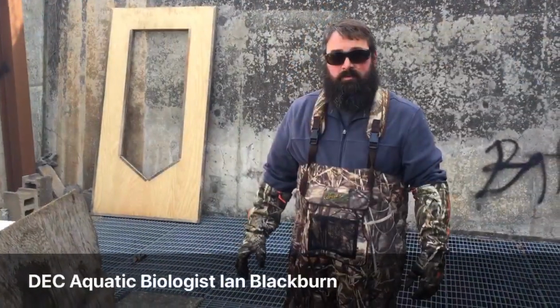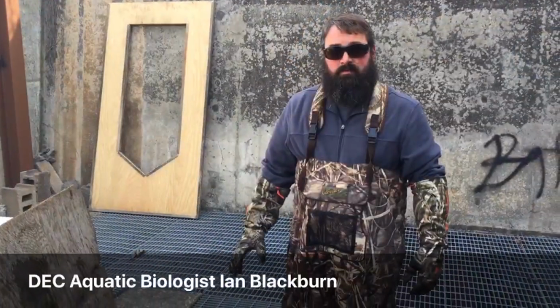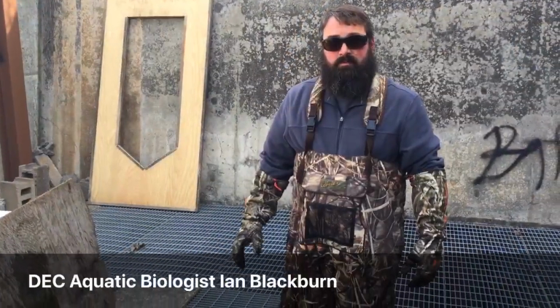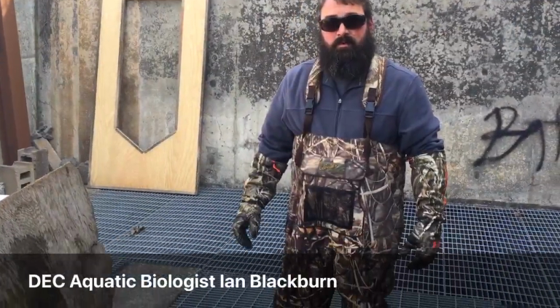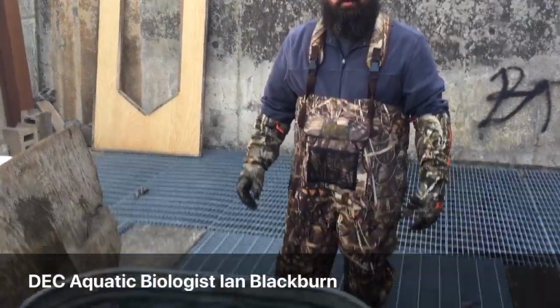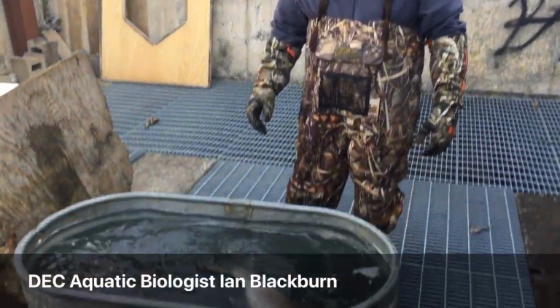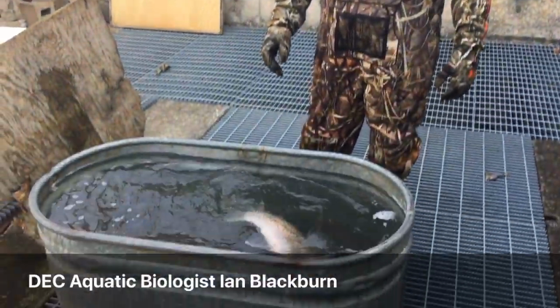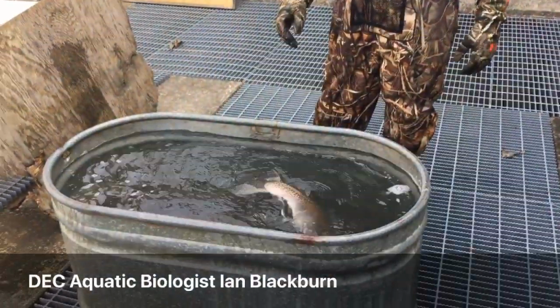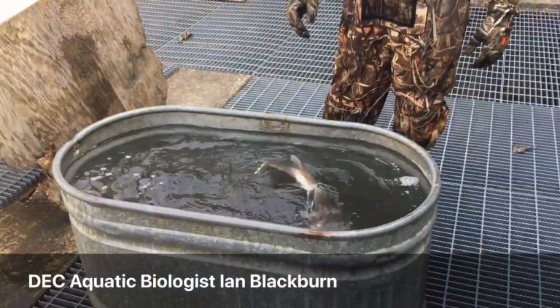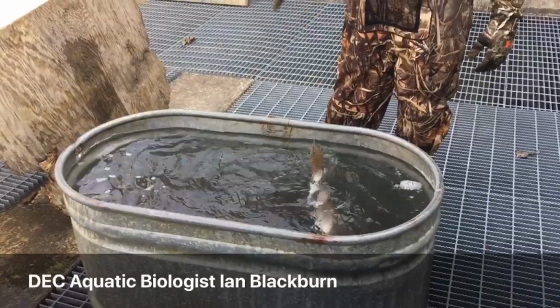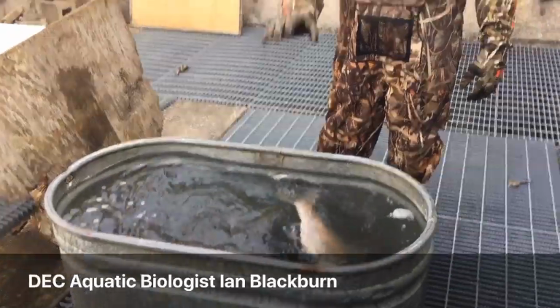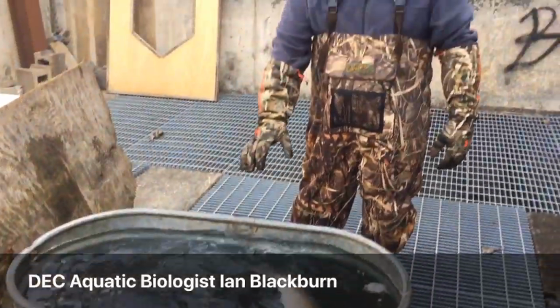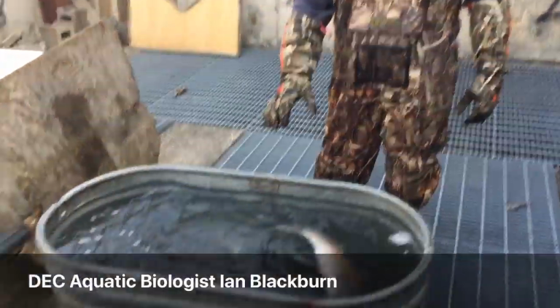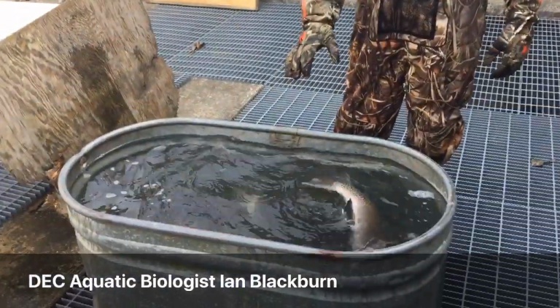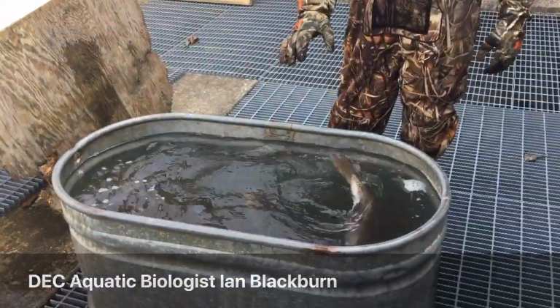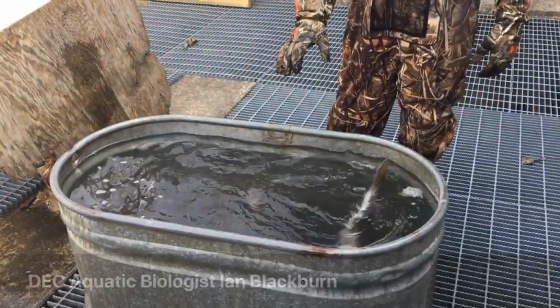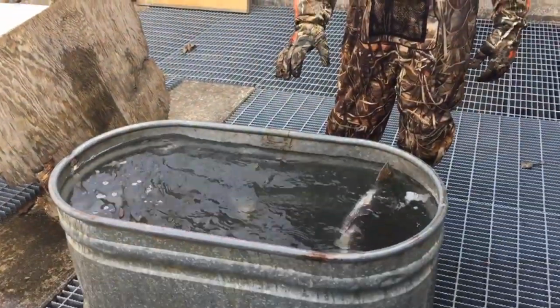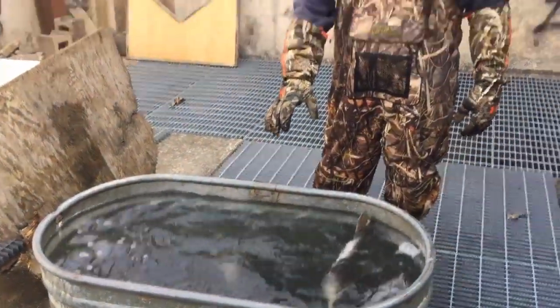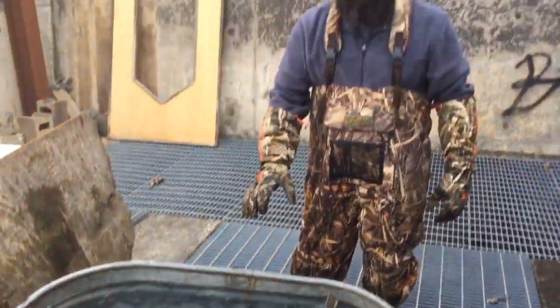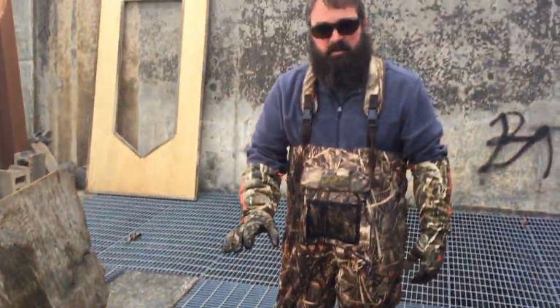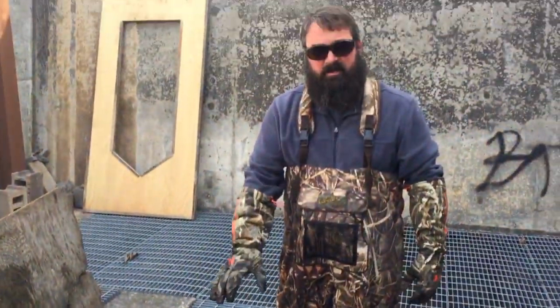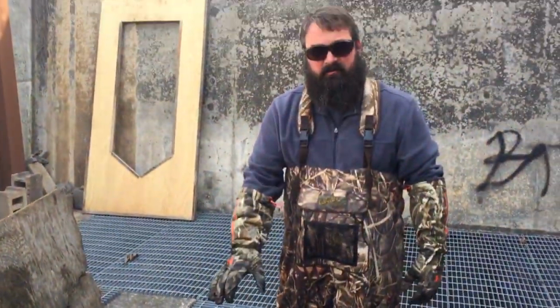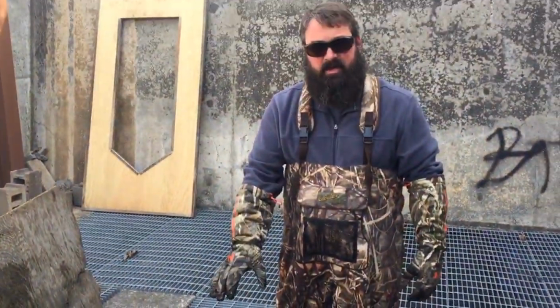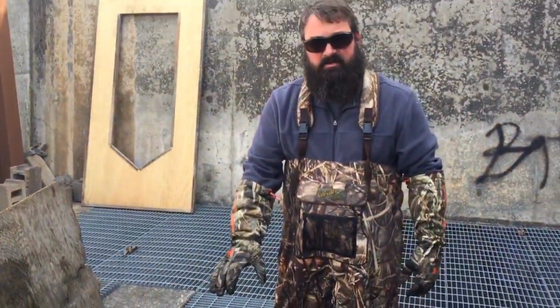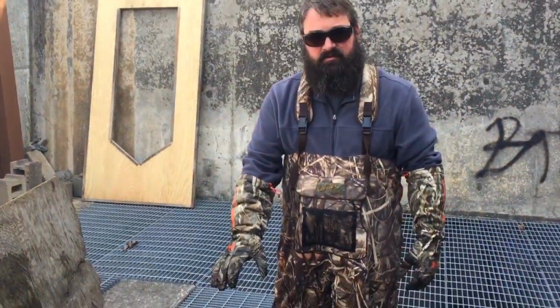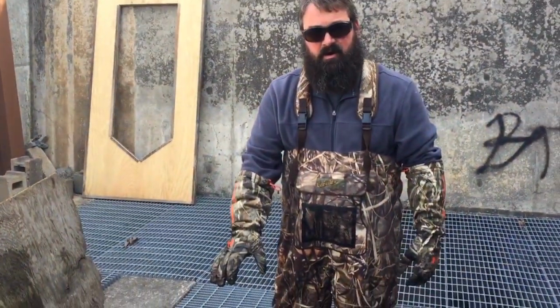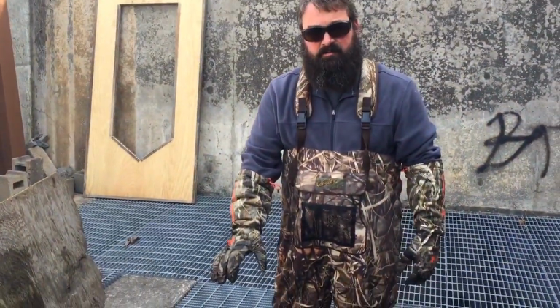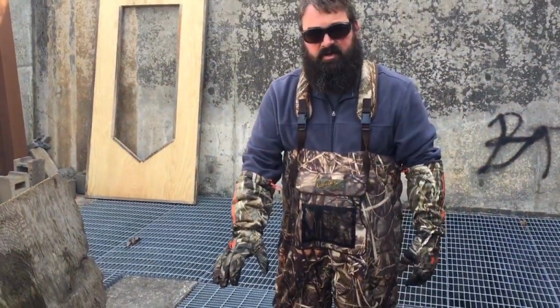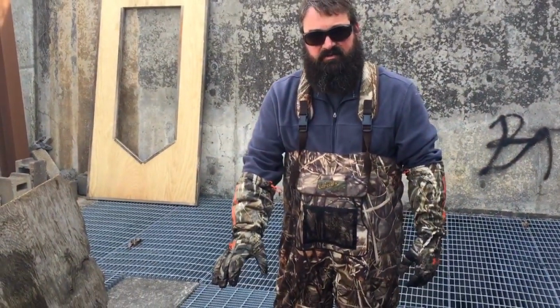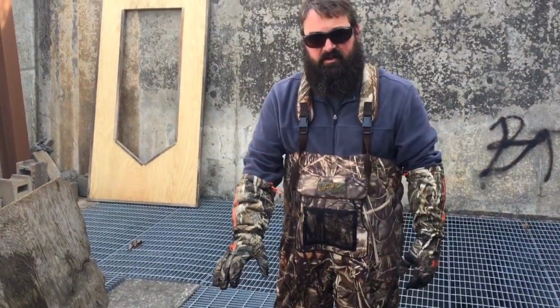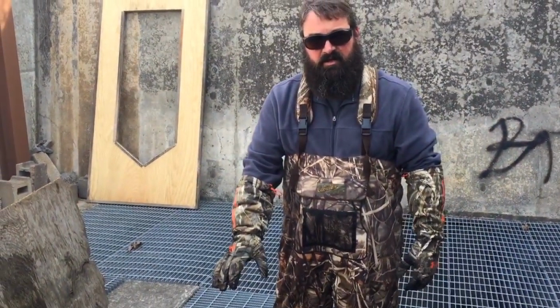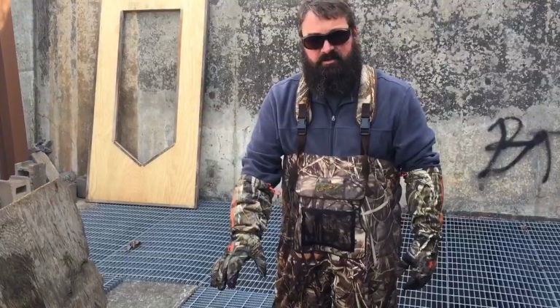What do you have here in this tank? This tank here is ripe females that are ready to give eggs for today's egg collection.